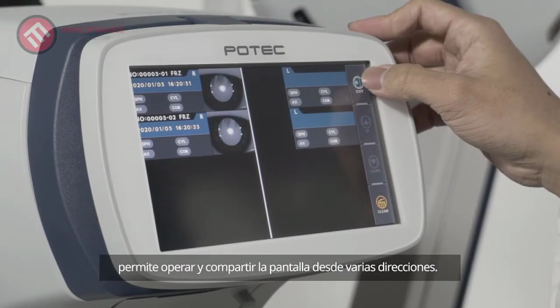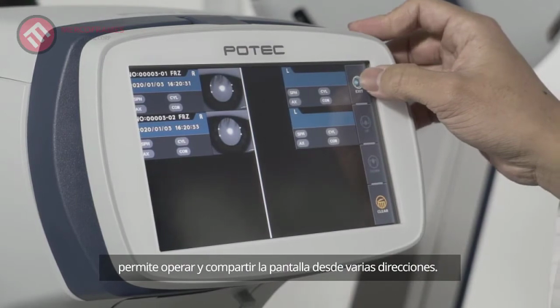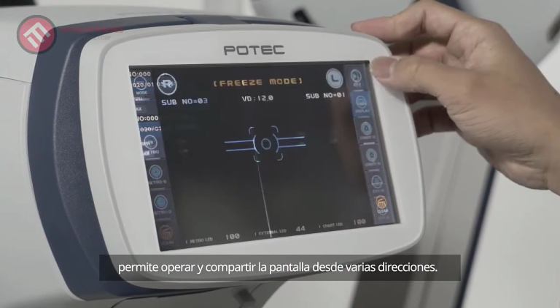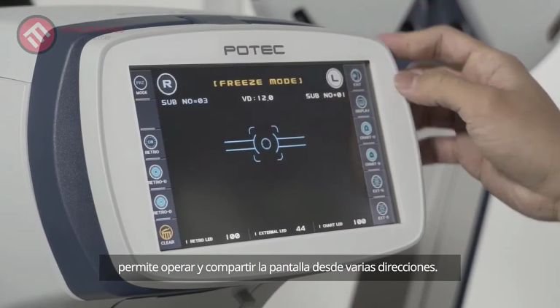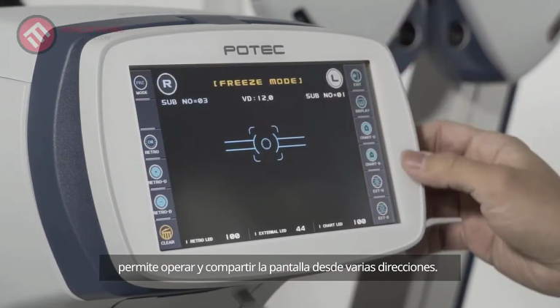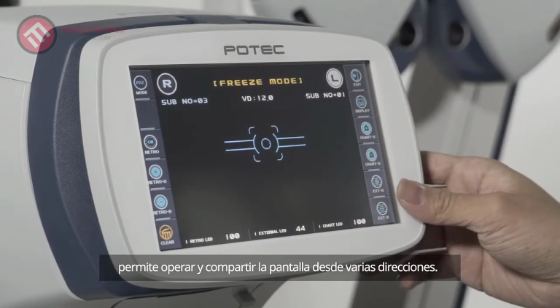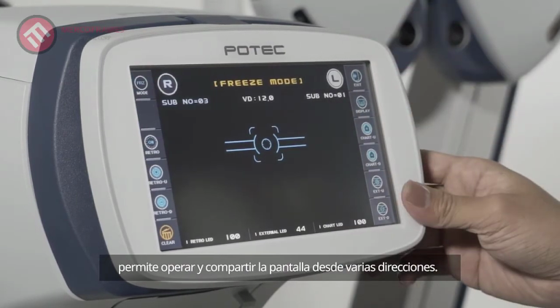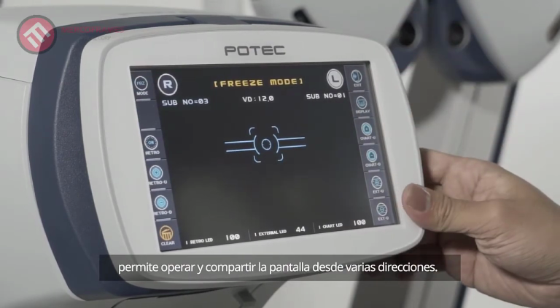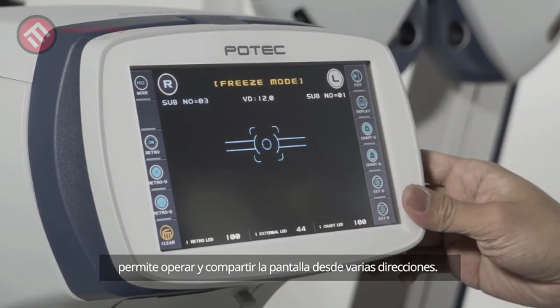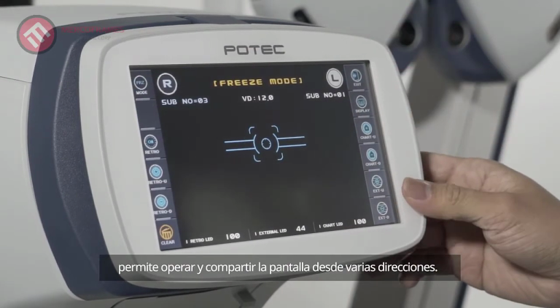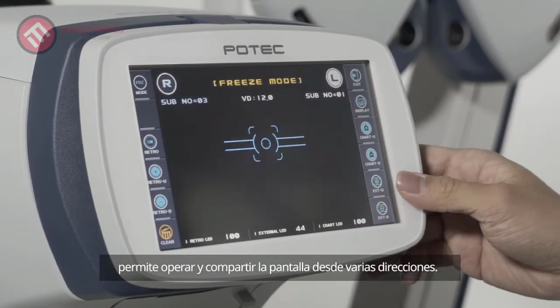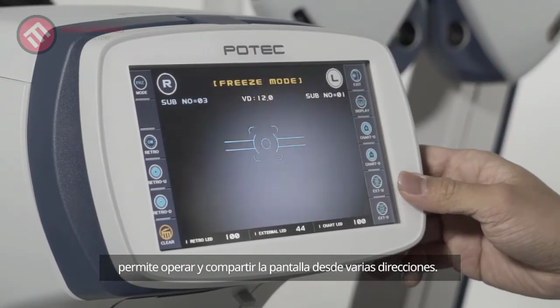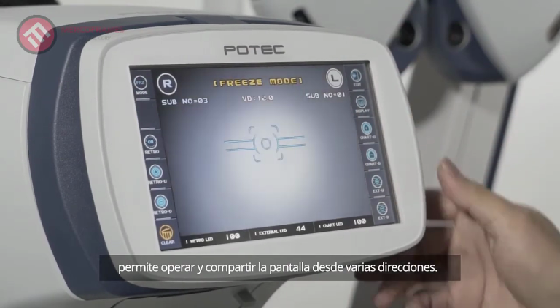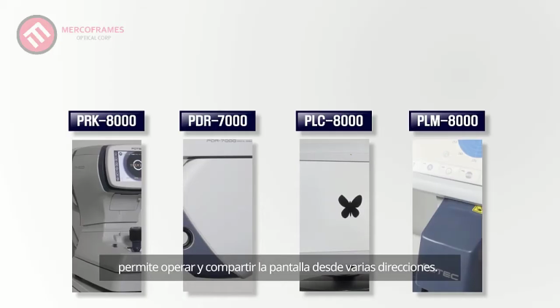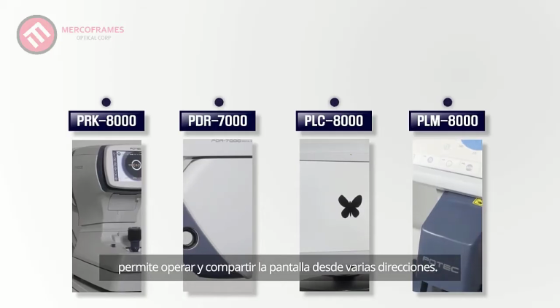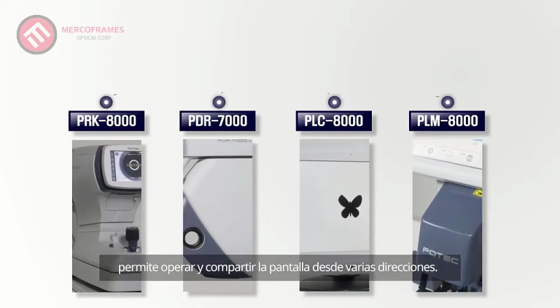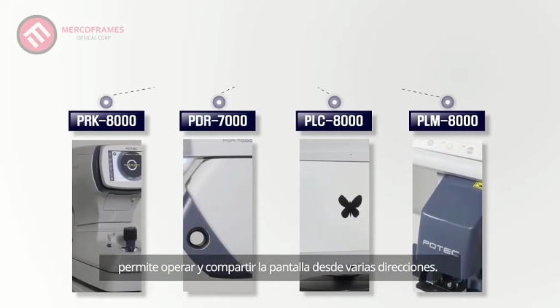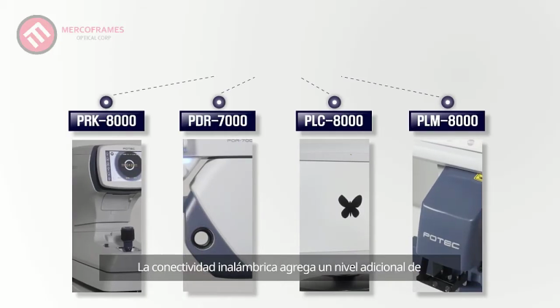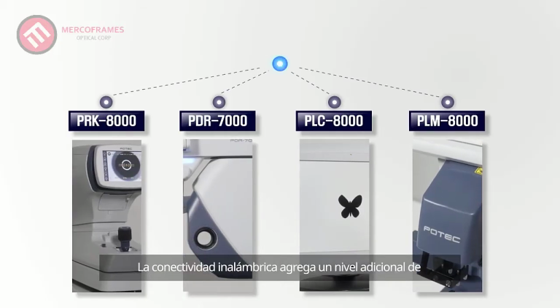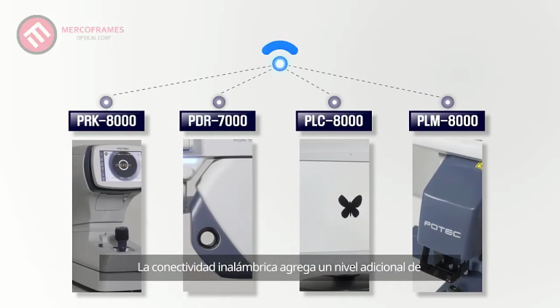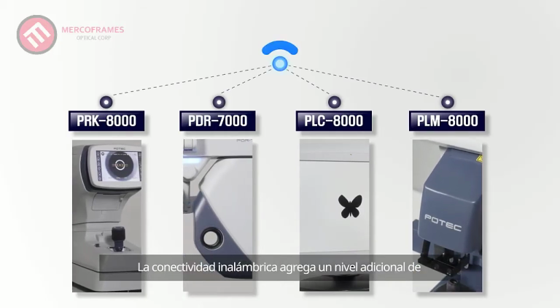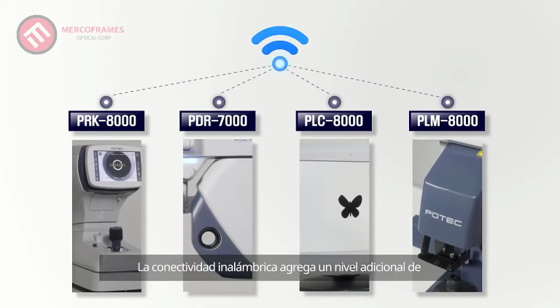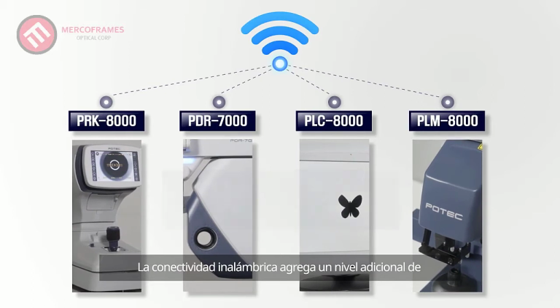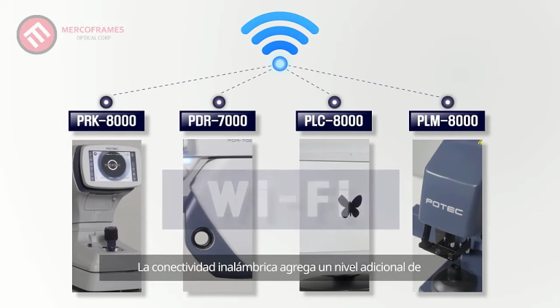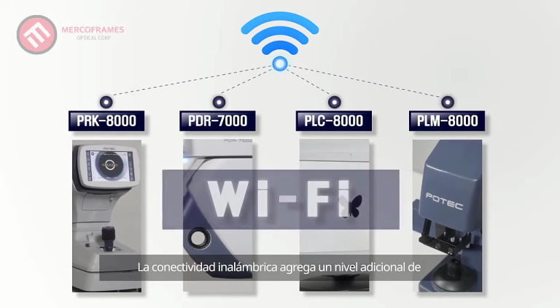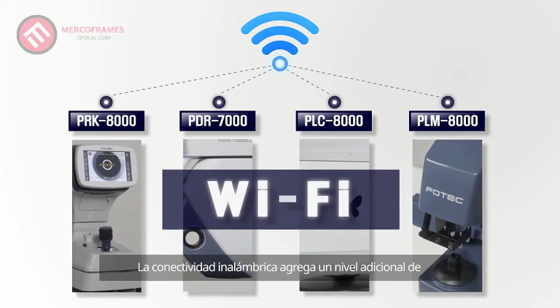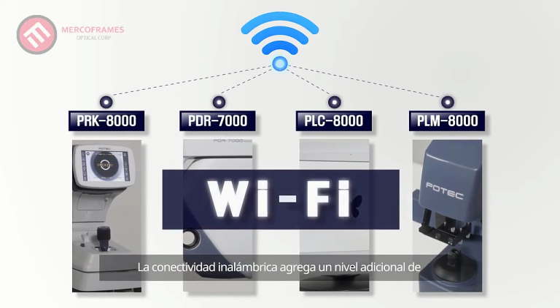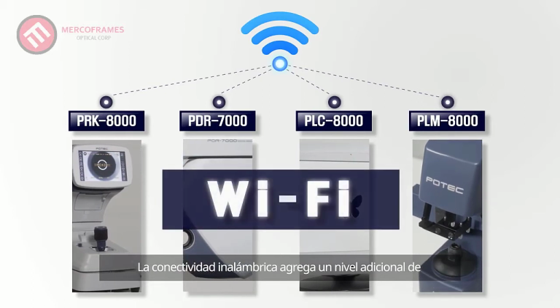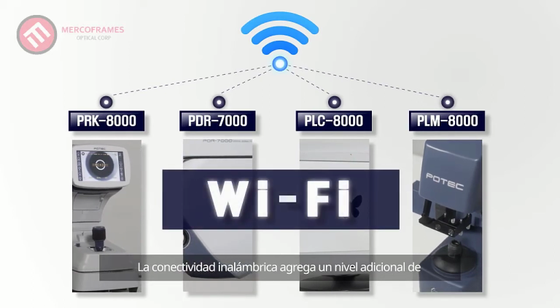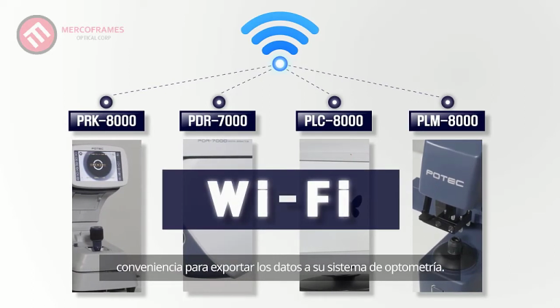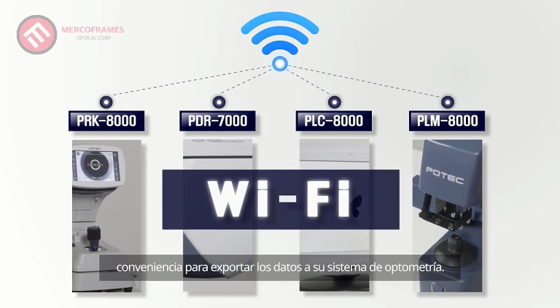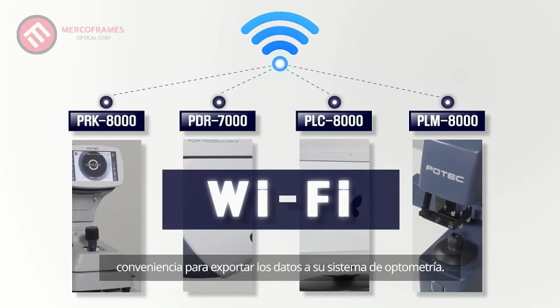The upgraded high-definition tilt and swiveling touchscreen enables operation and screen sharing from various directions.